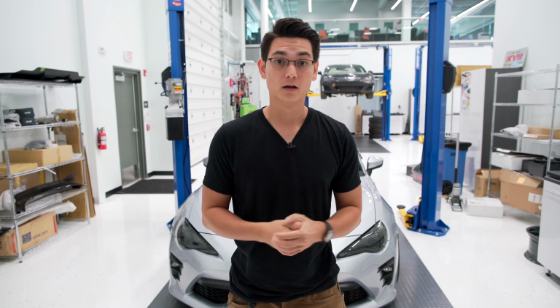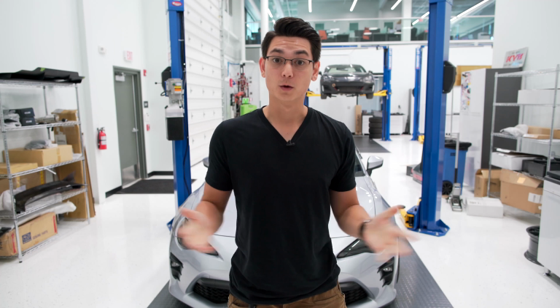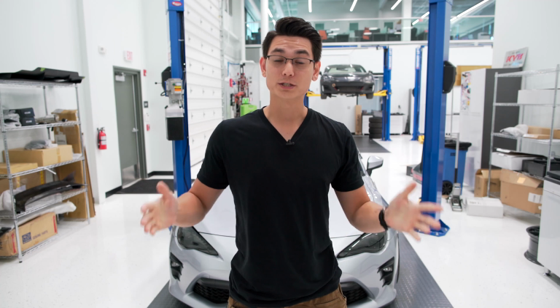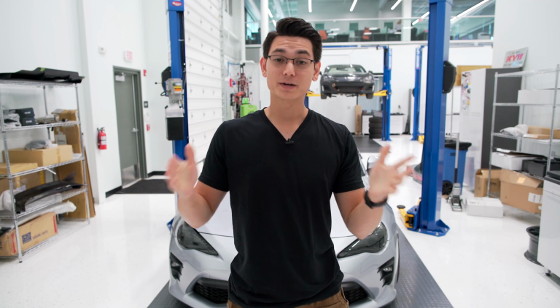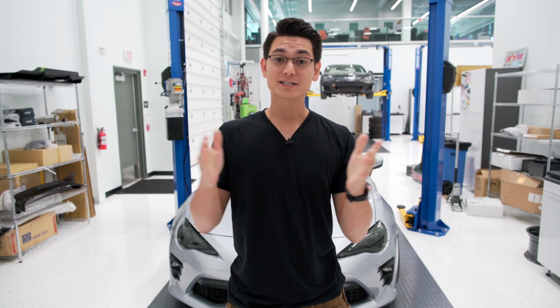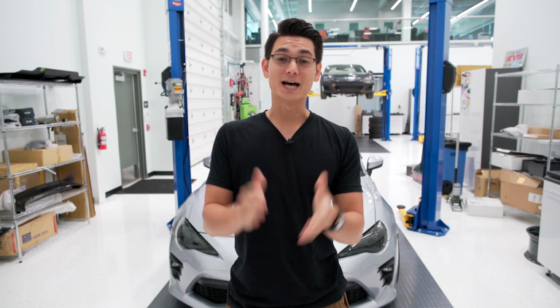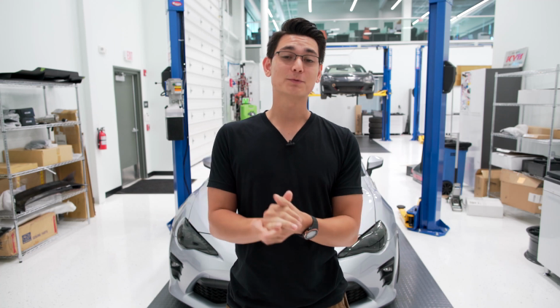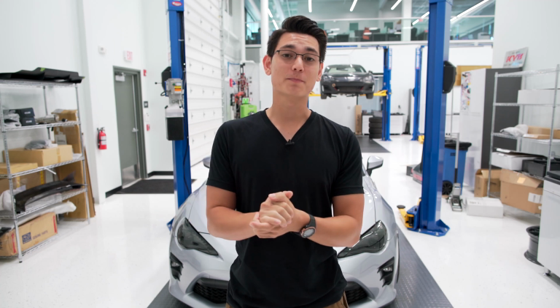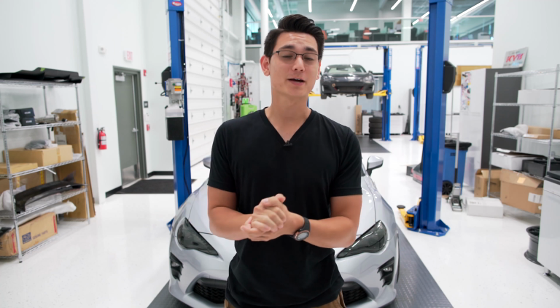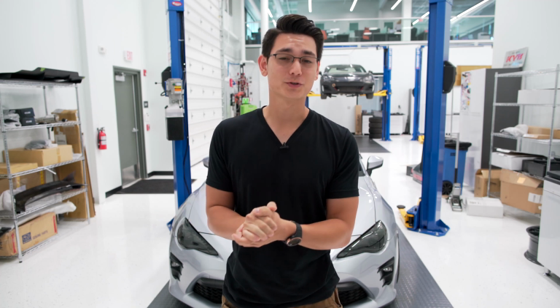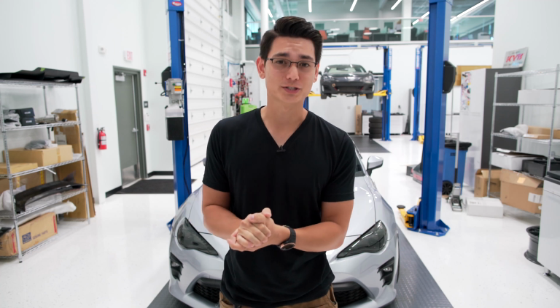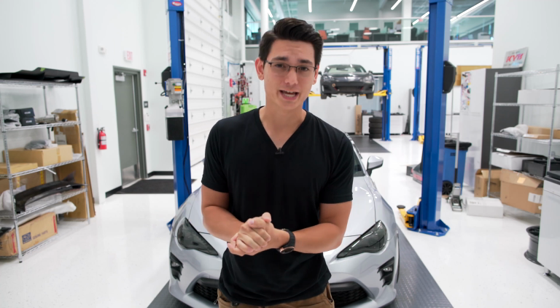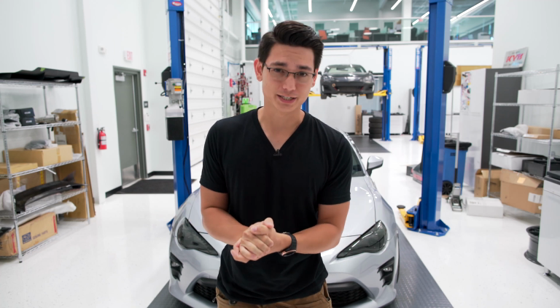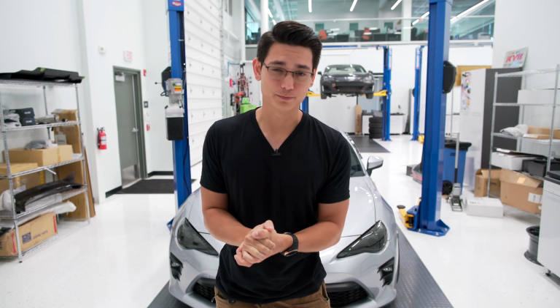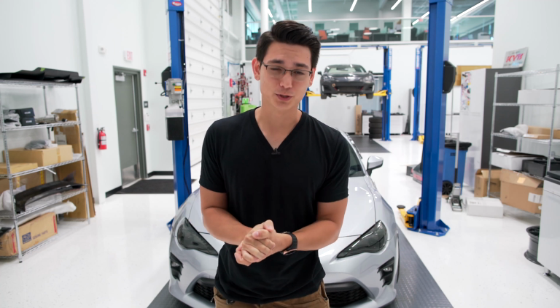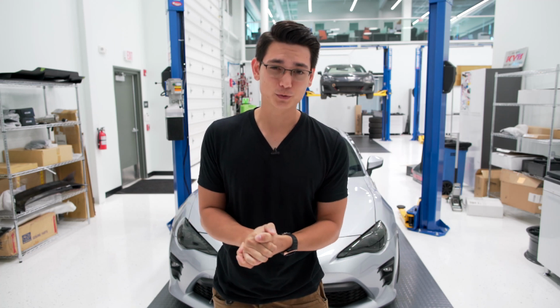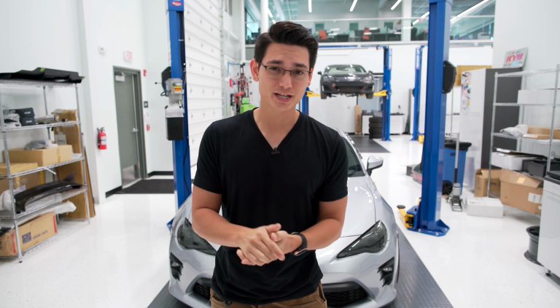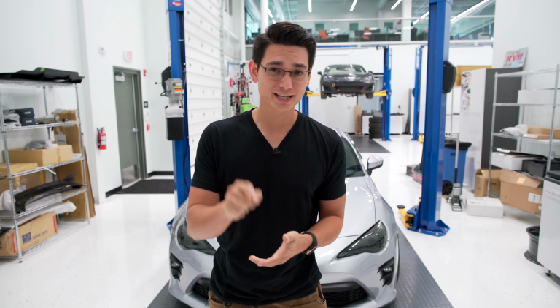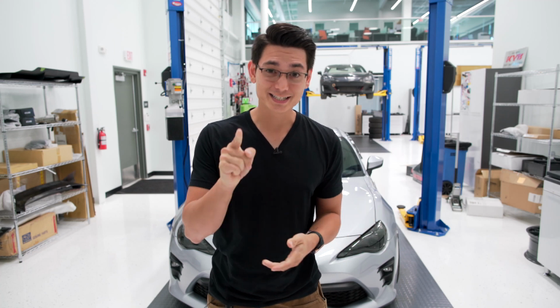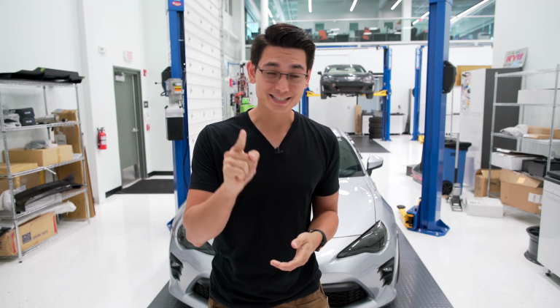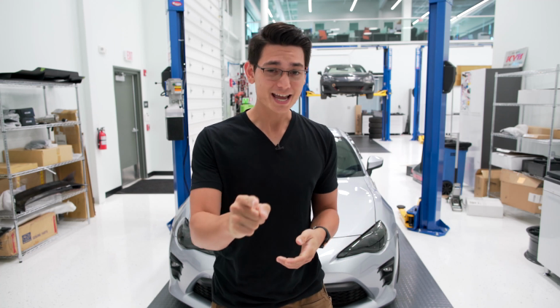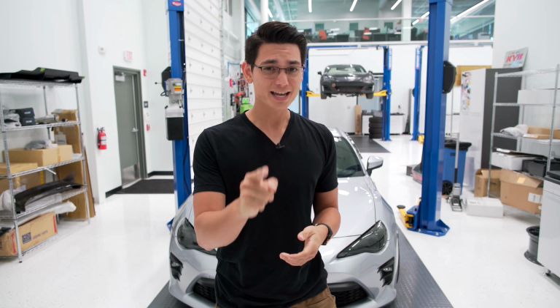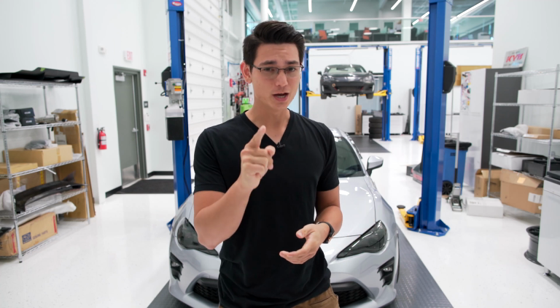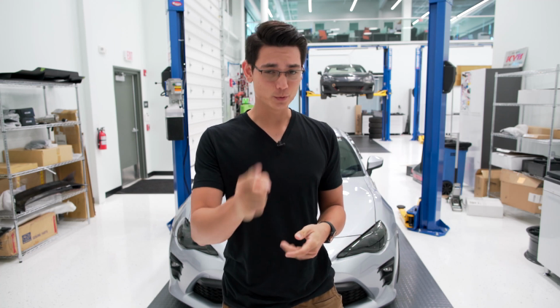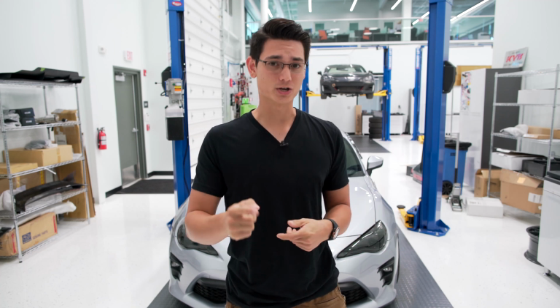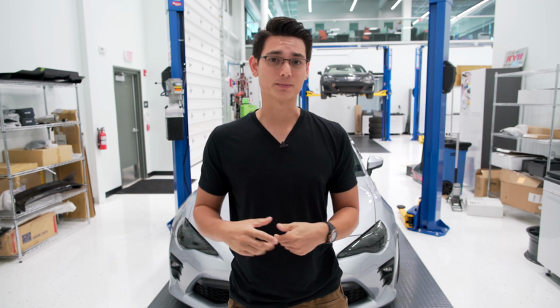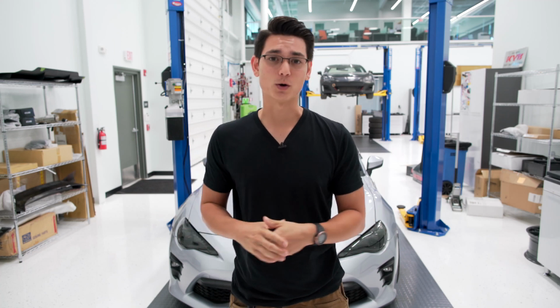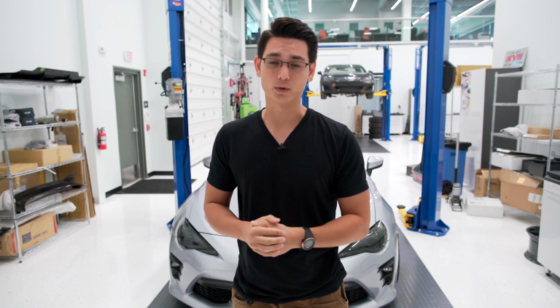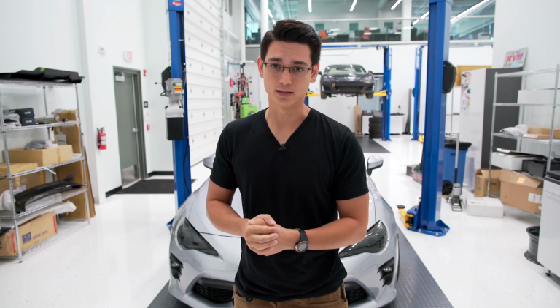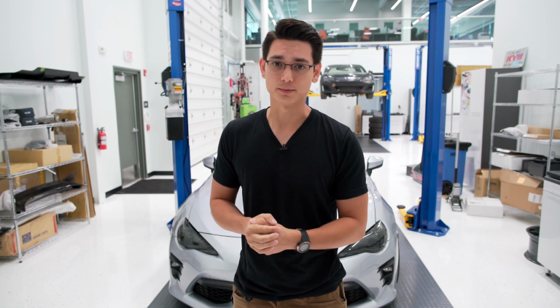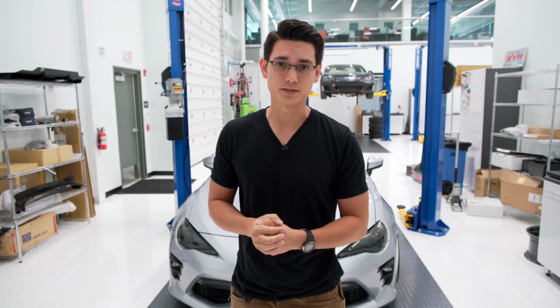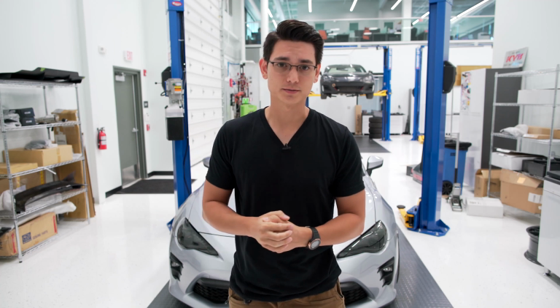What's up guys, Thomas back with our Tech Tip Tuesday, and today we're talking about wheel alignments.